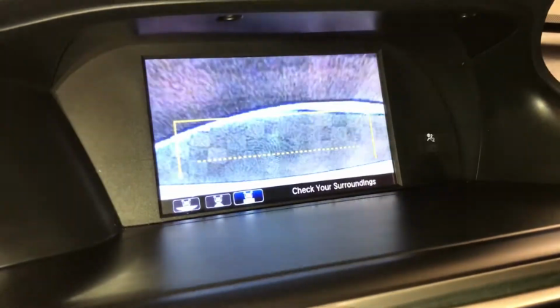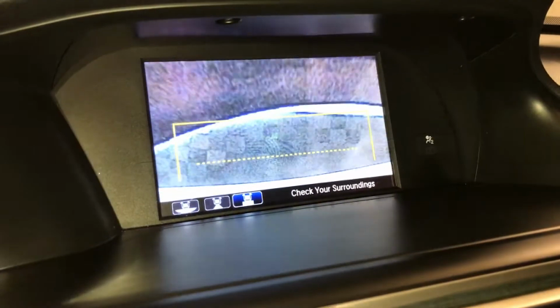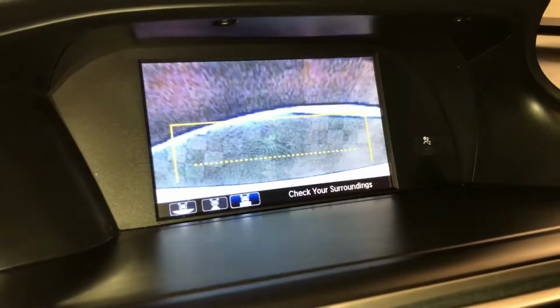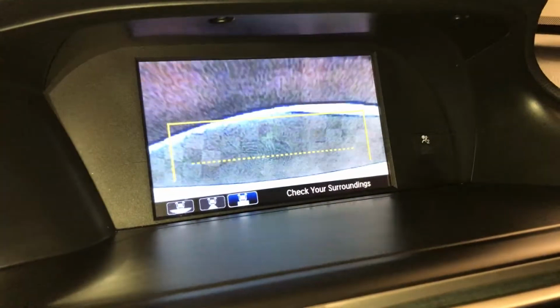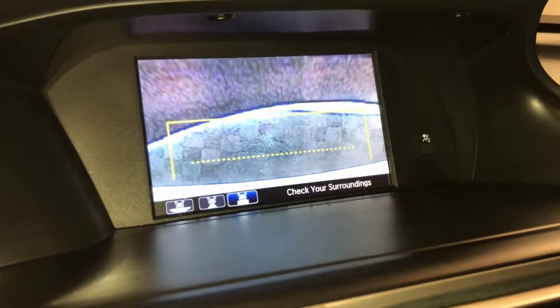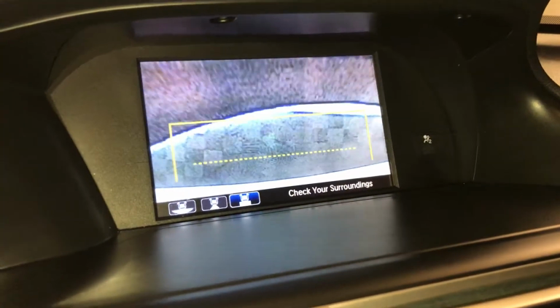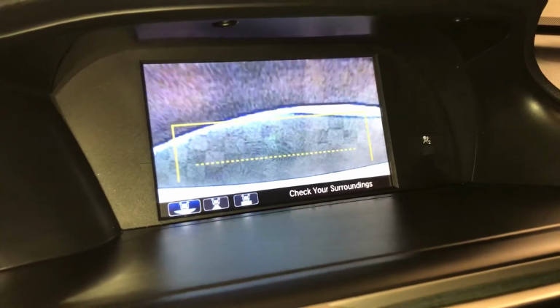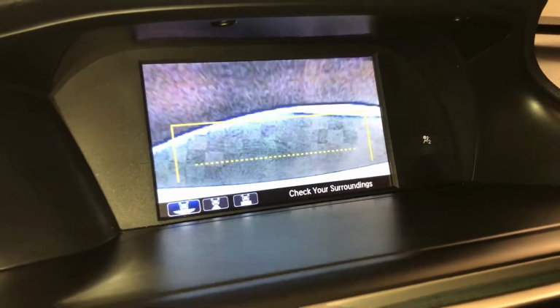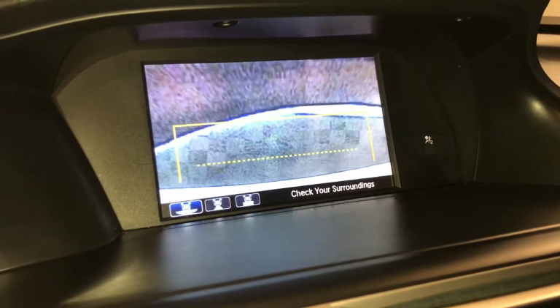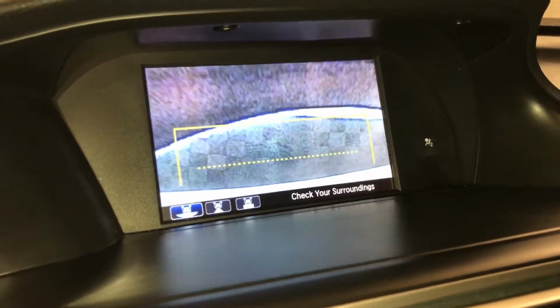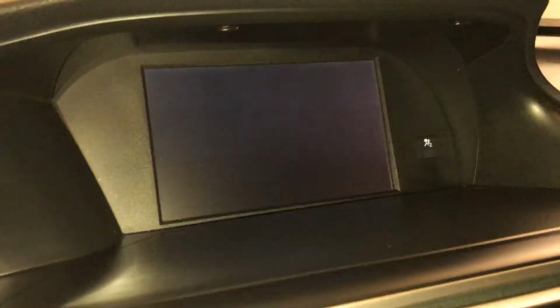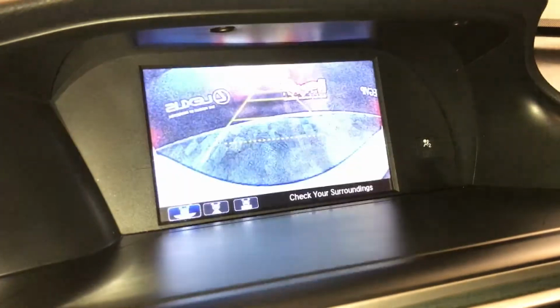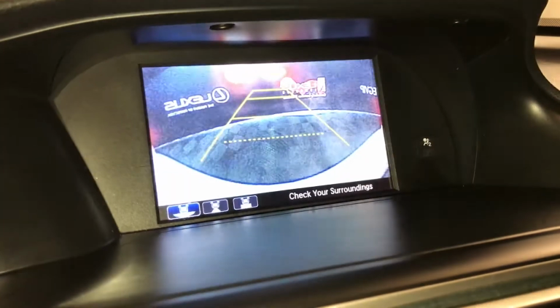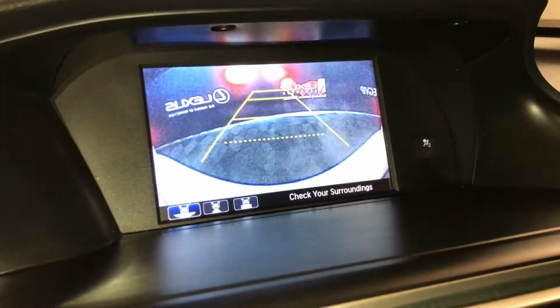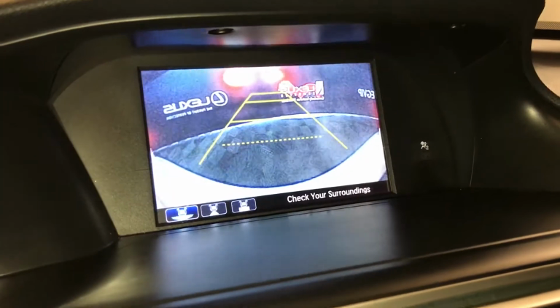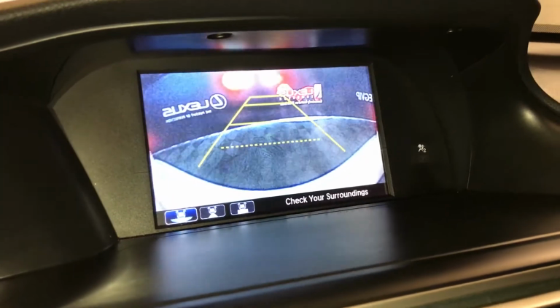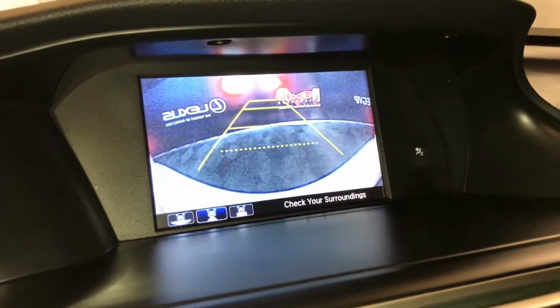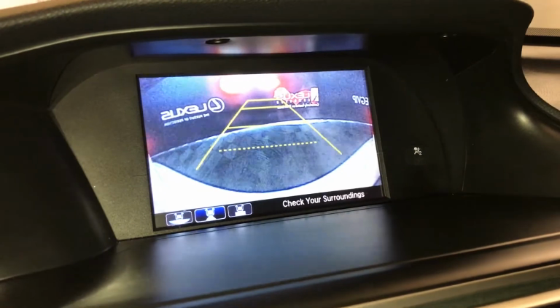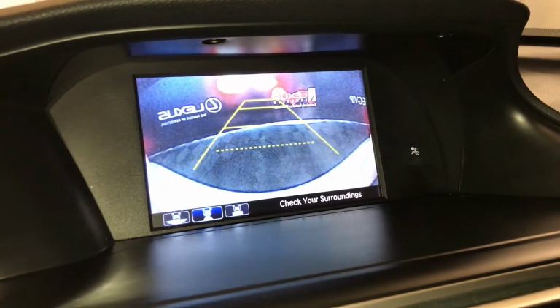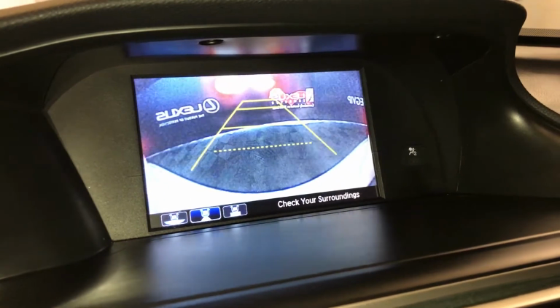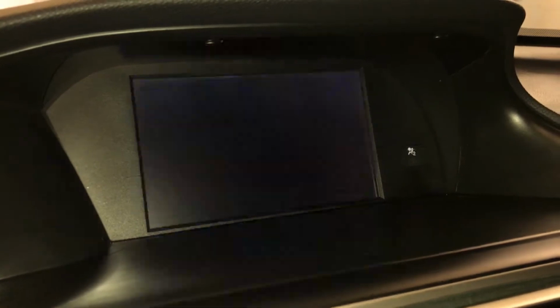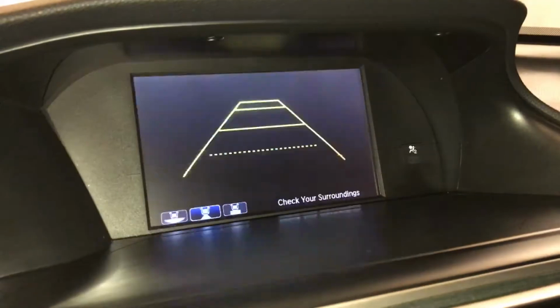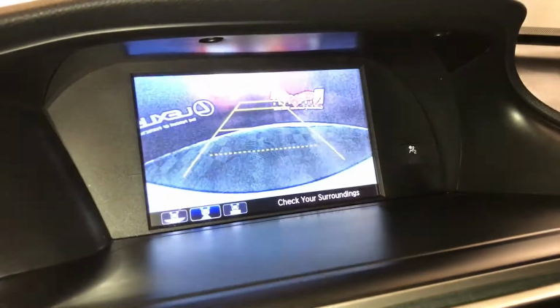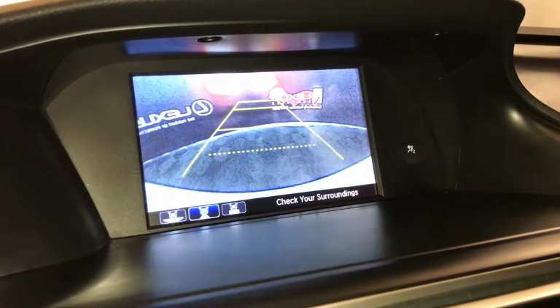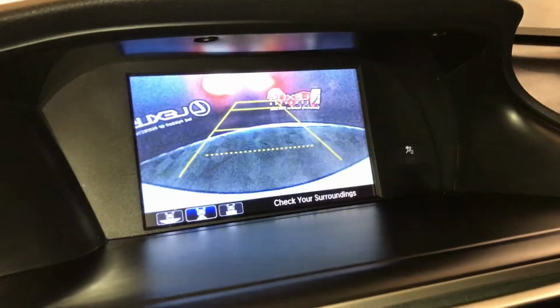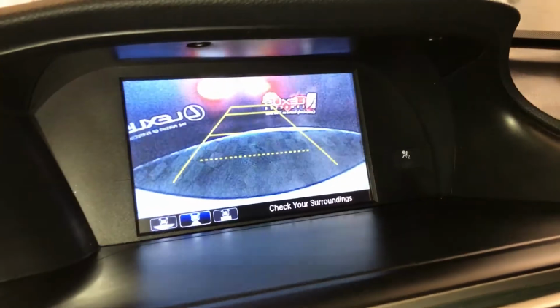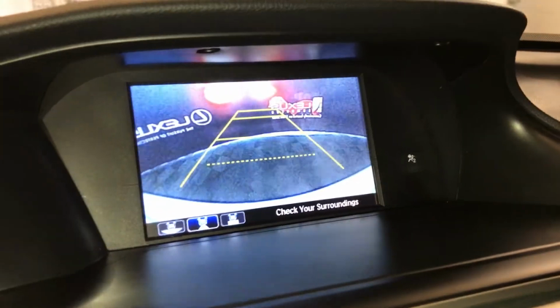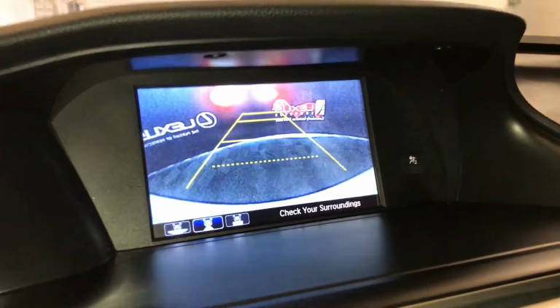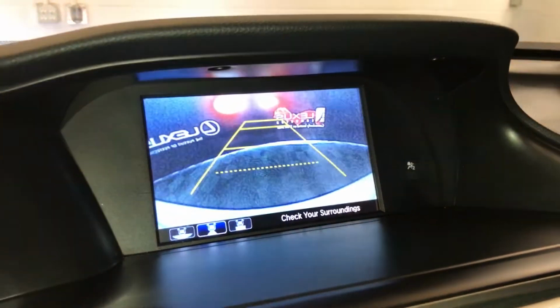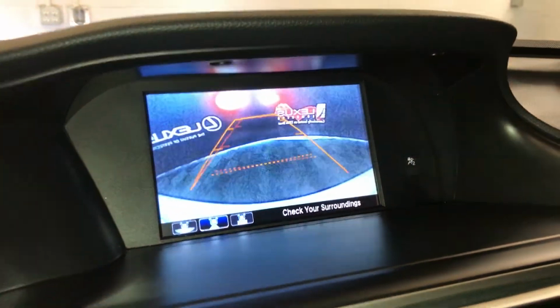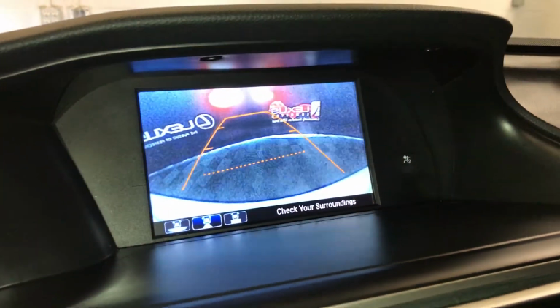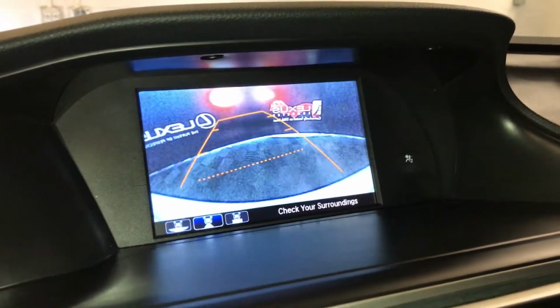So you have a top-down view, wide view, and the normal view. Dynamic grid lines move with the steering wheel.